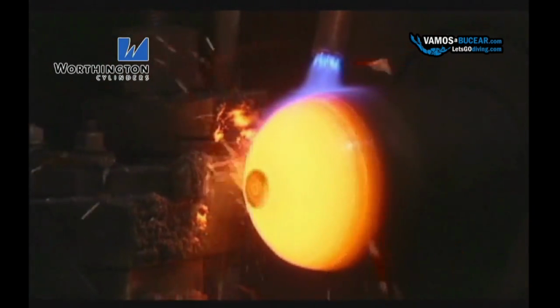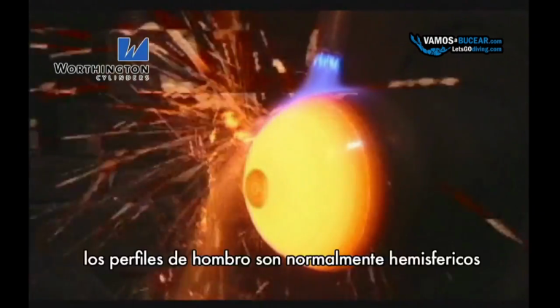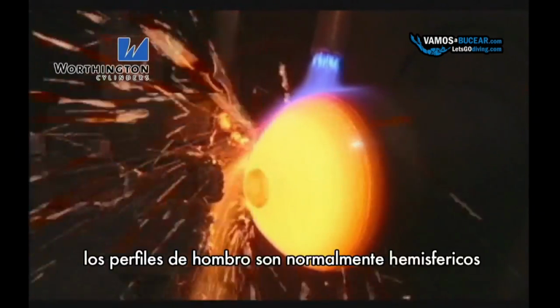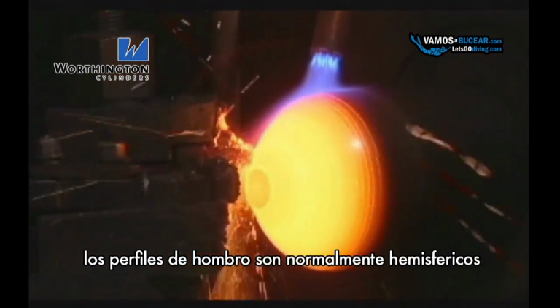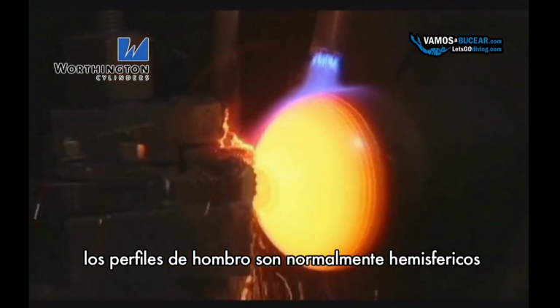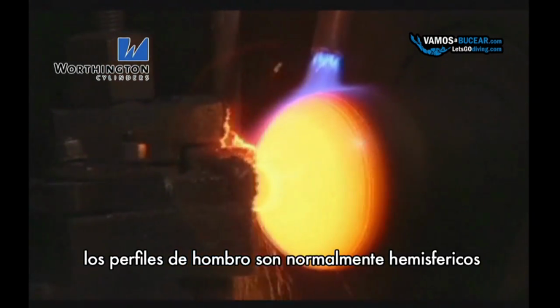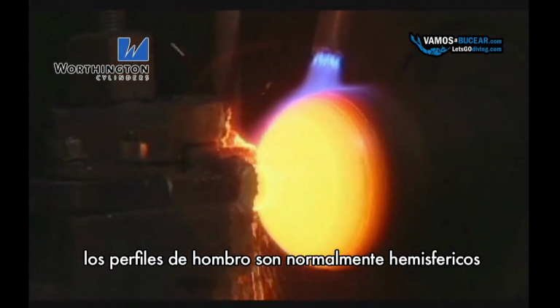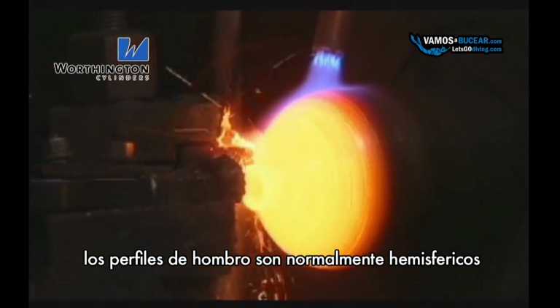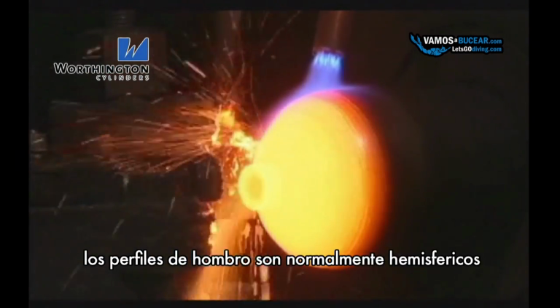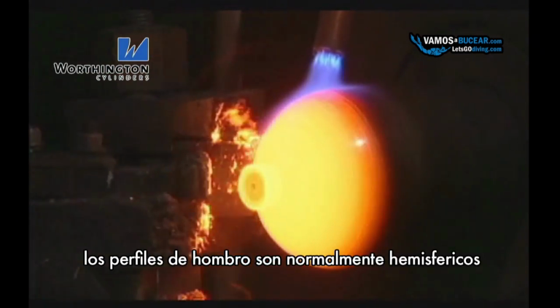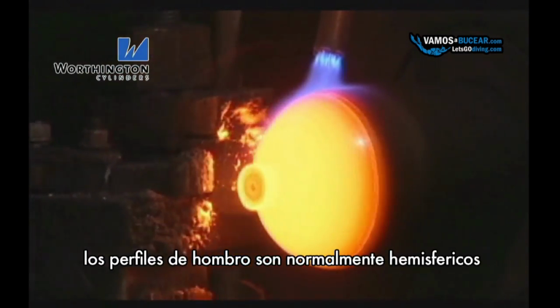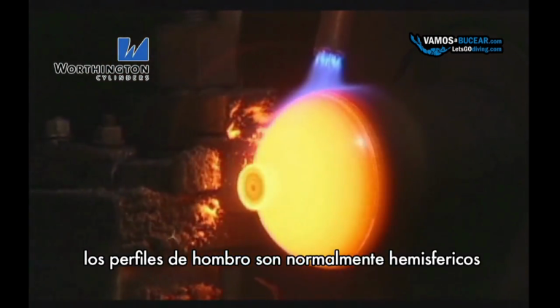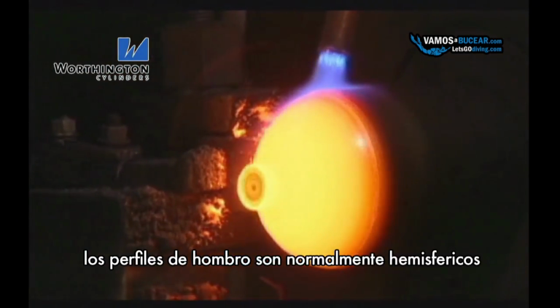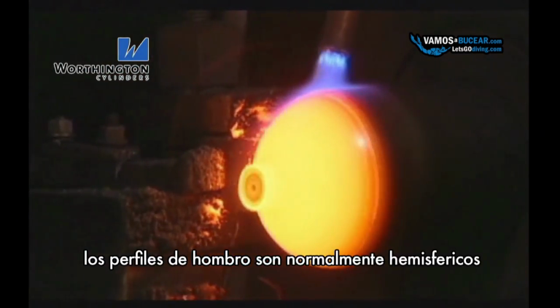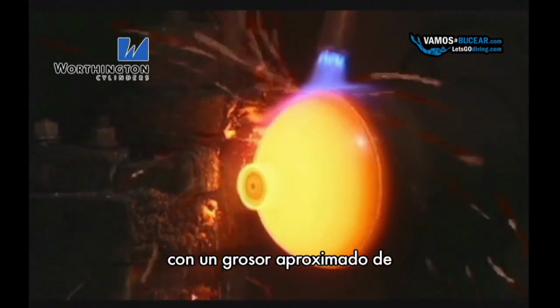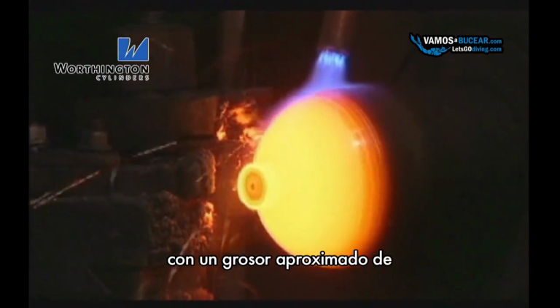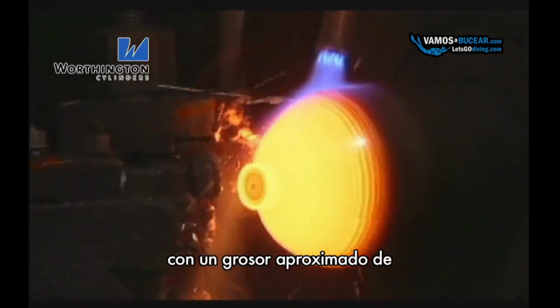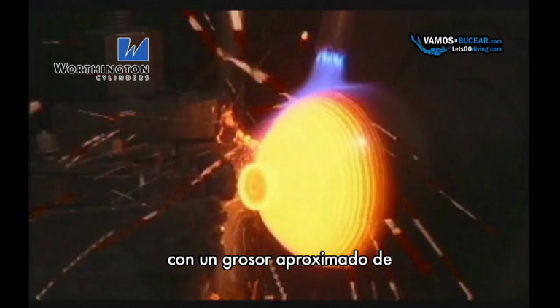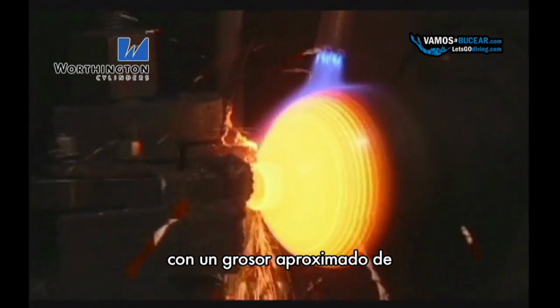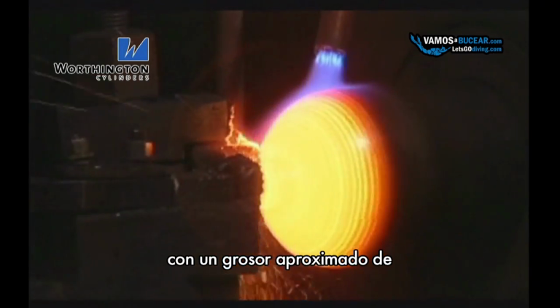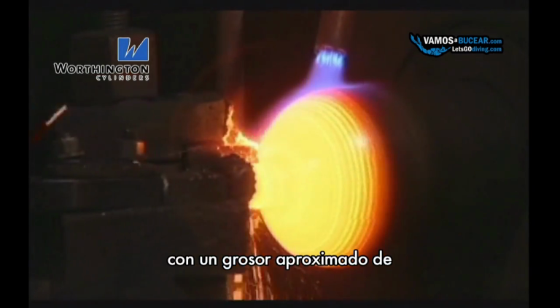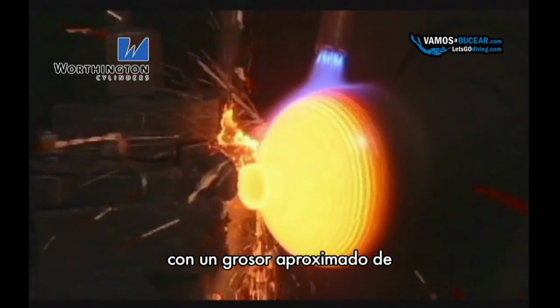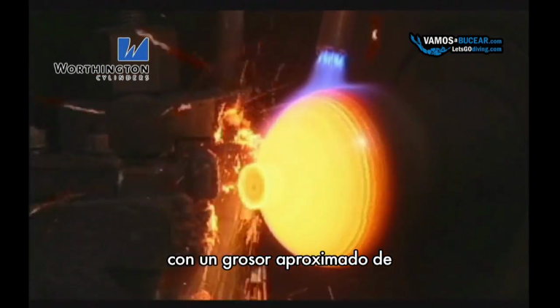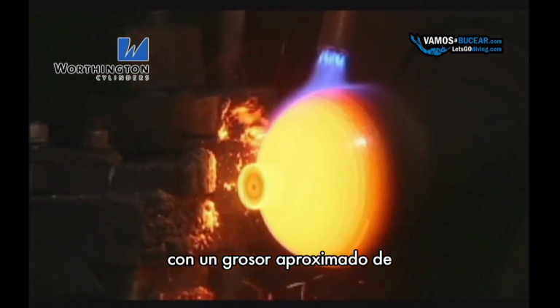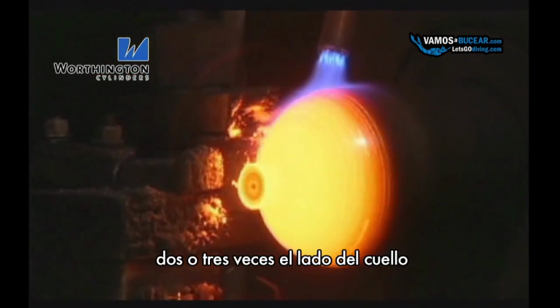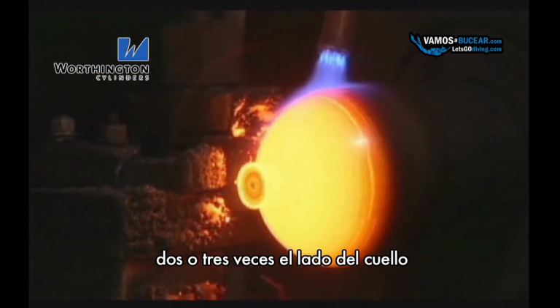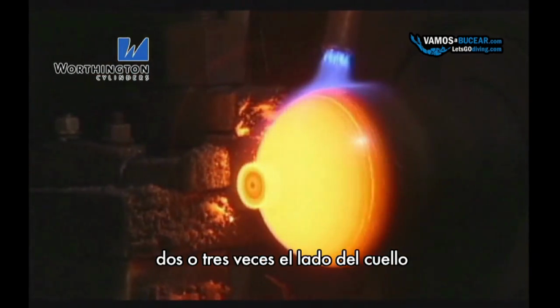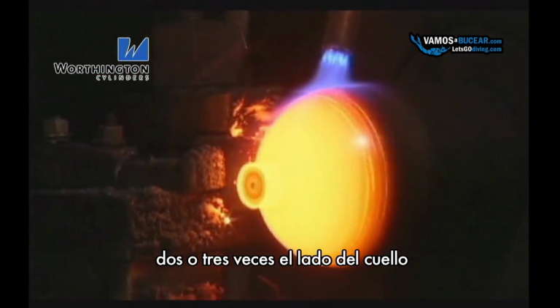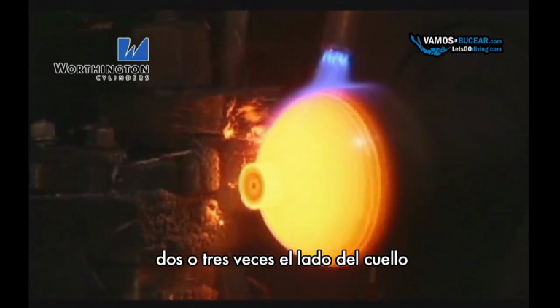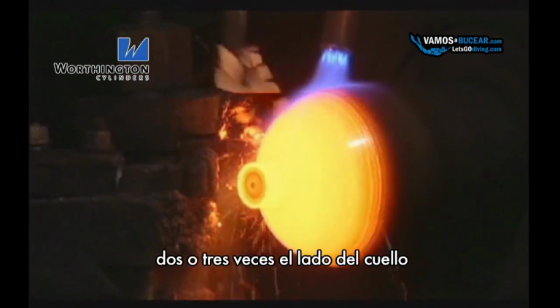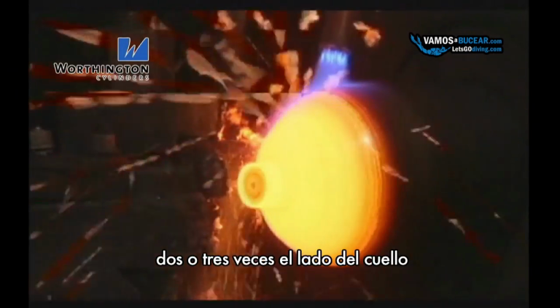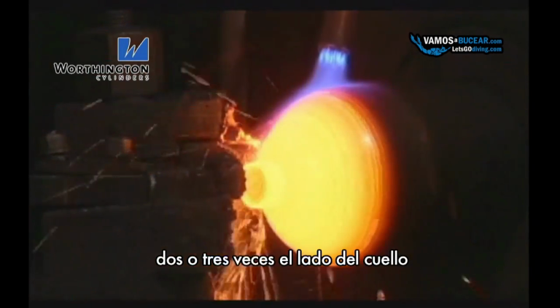Shoulder profiles are normally hemispherical in shape, with the thickness approaching two to three times the side wall thickness near the neck.